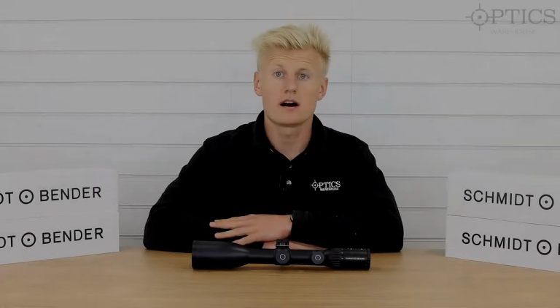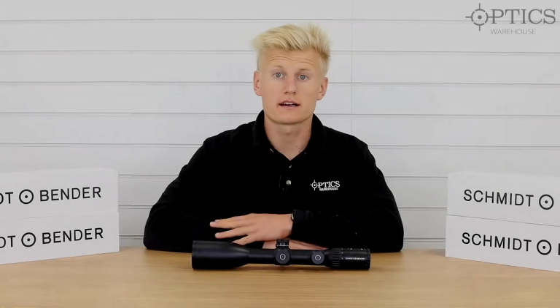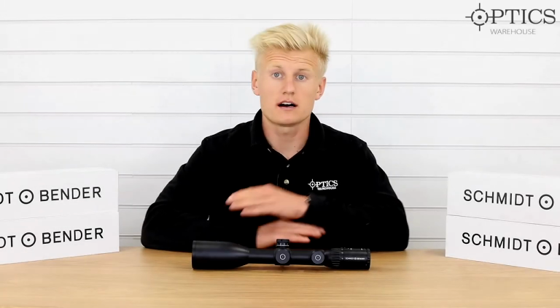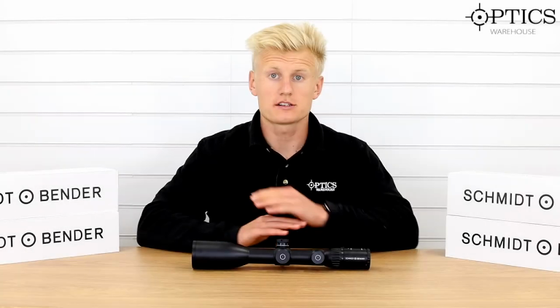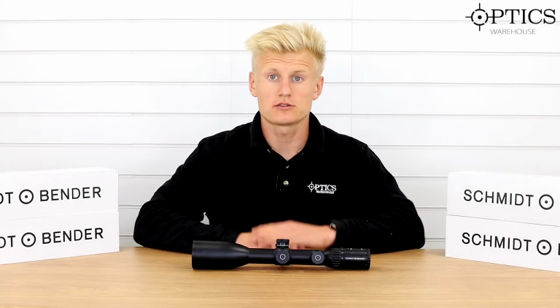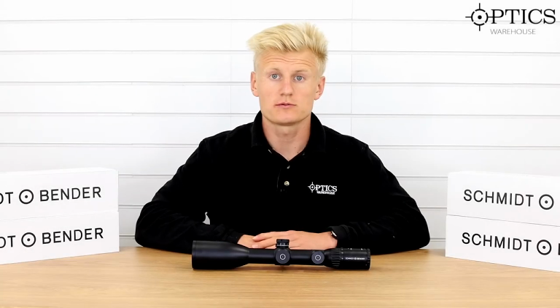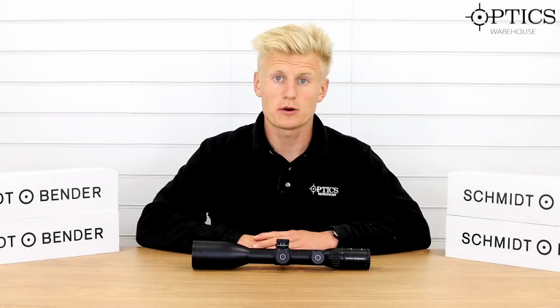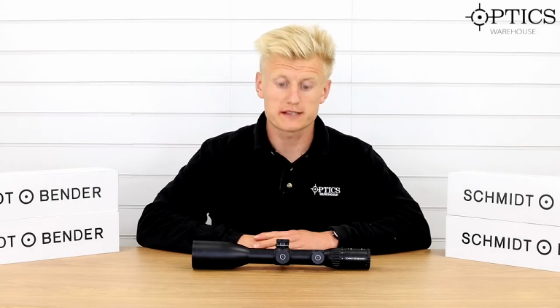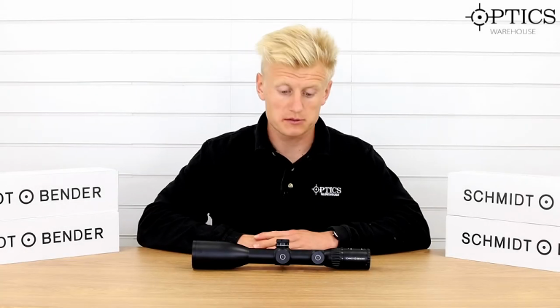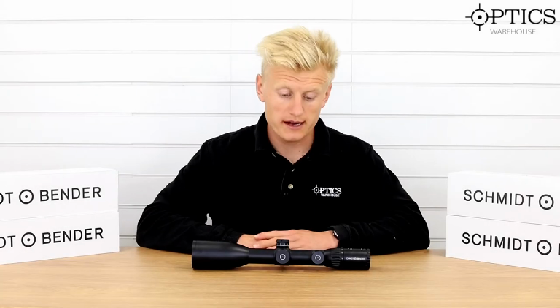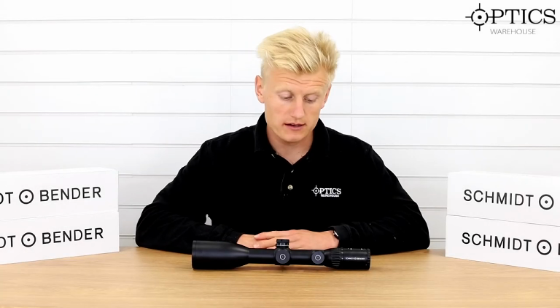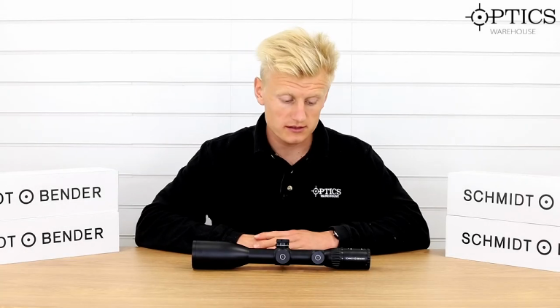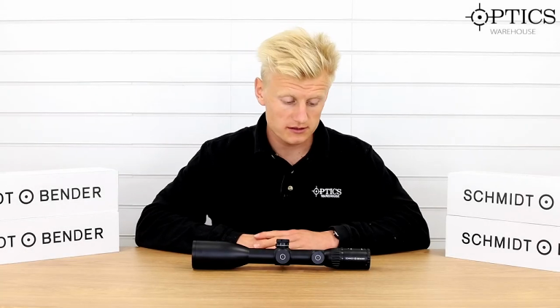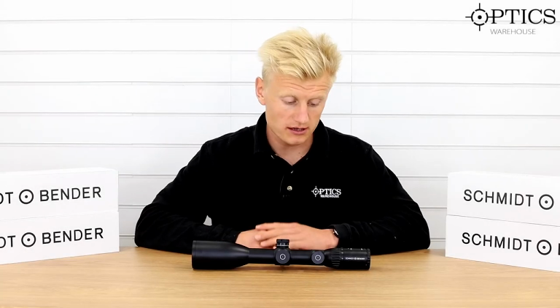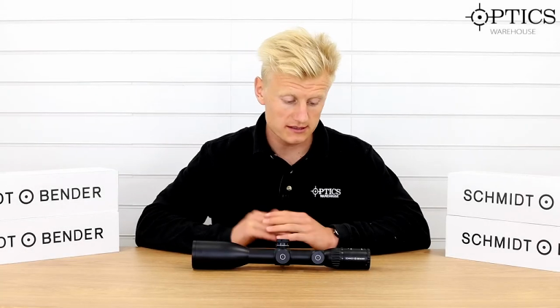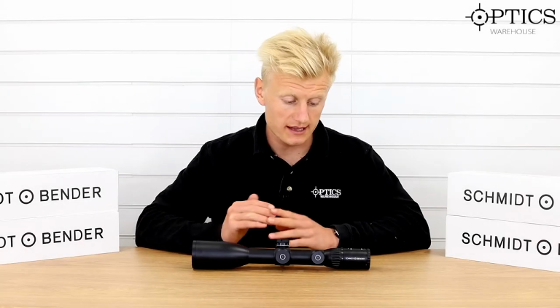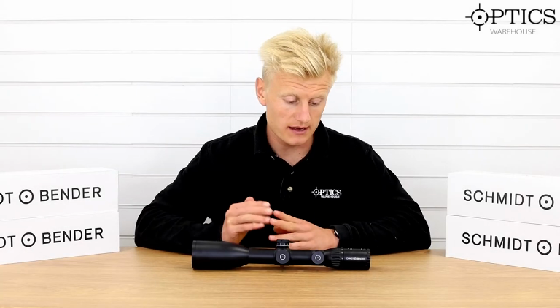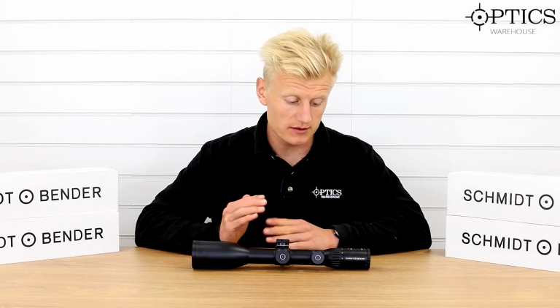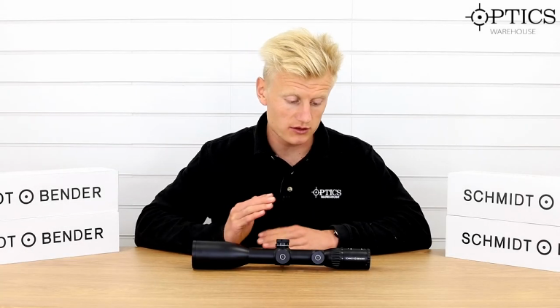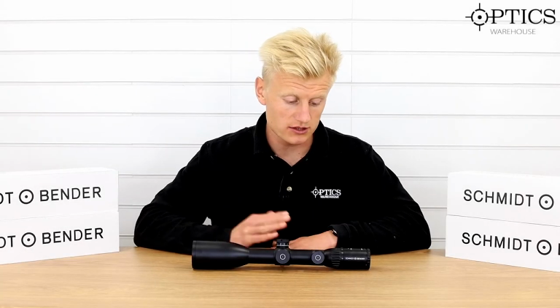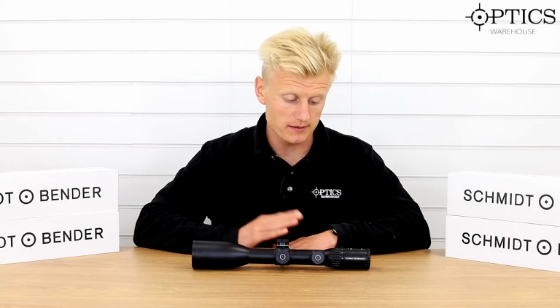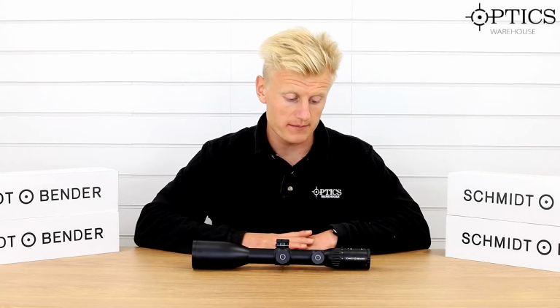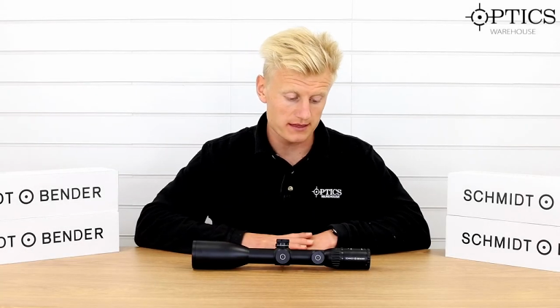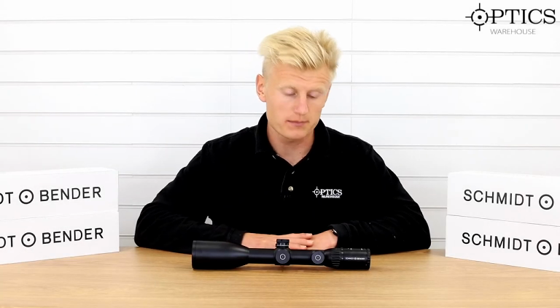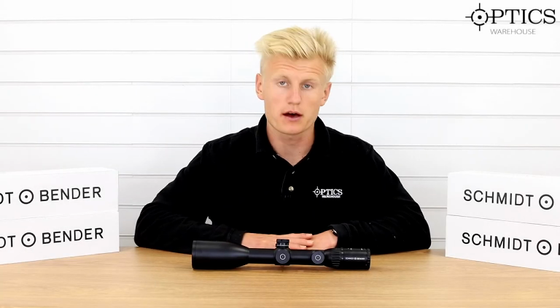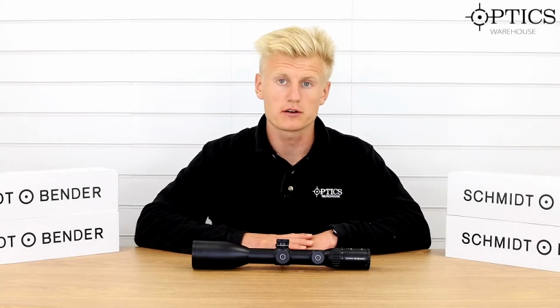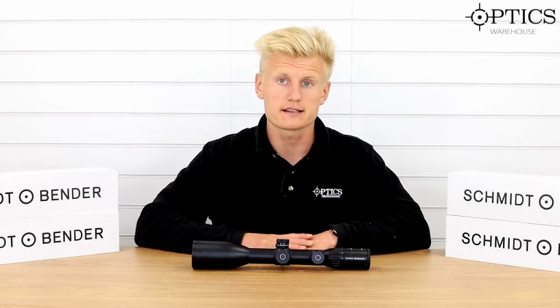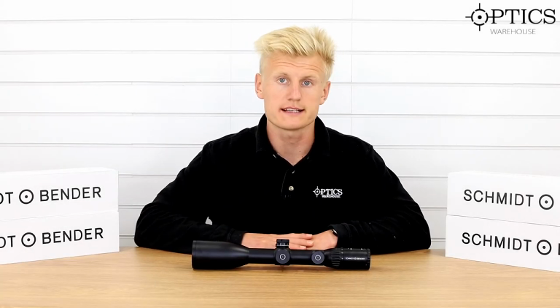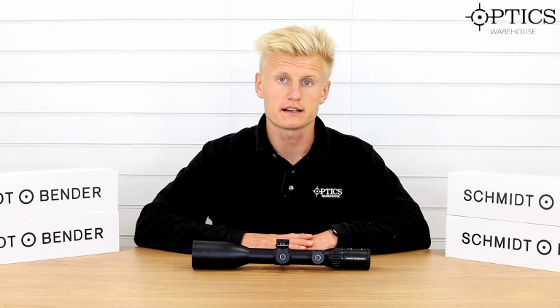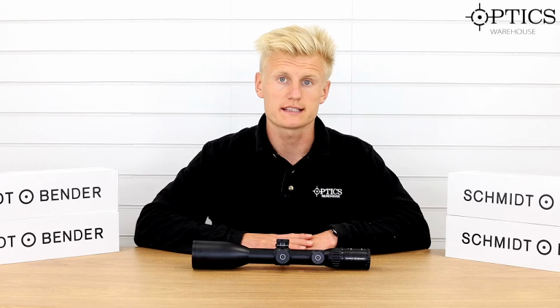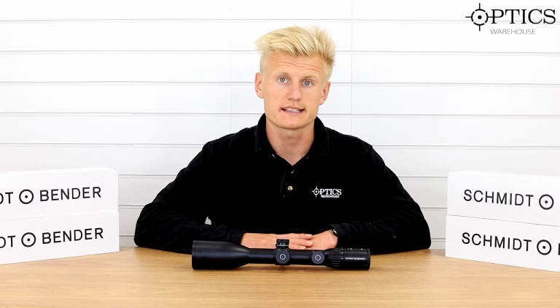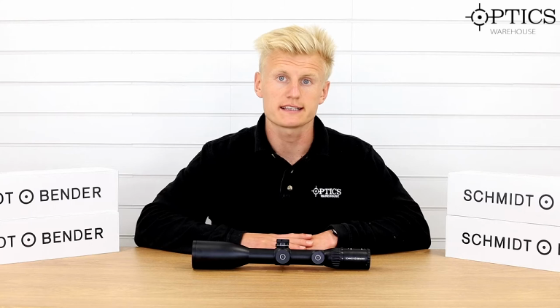Hi guys, Sean from Optics Warehouse. So today we've got the Schmitt and Bender Polar T96.